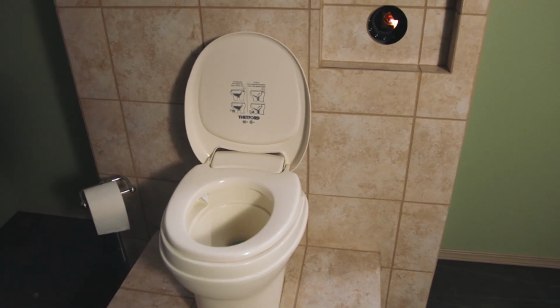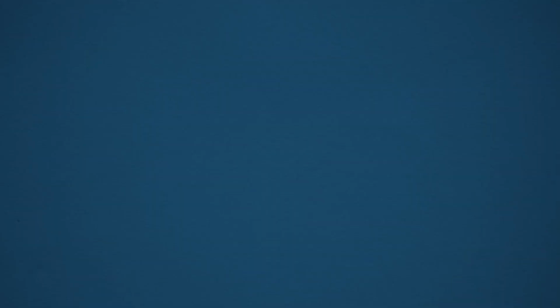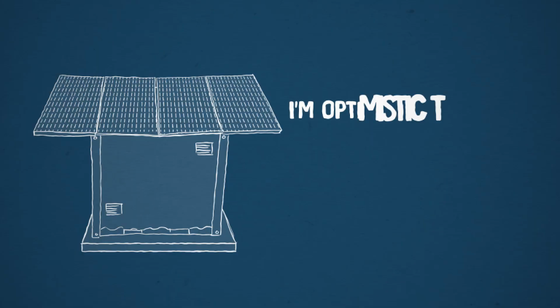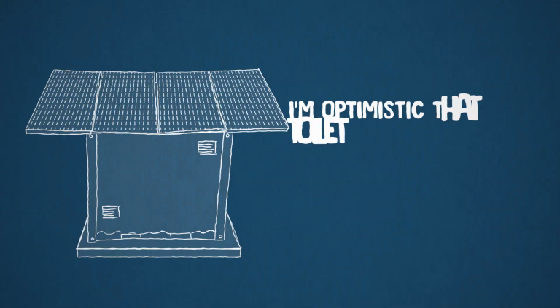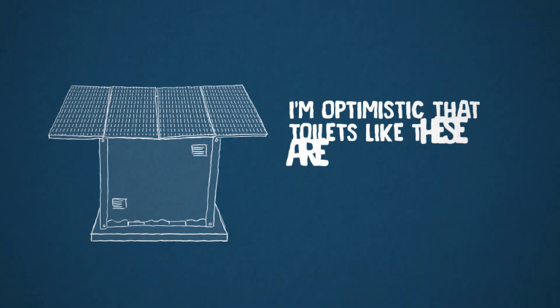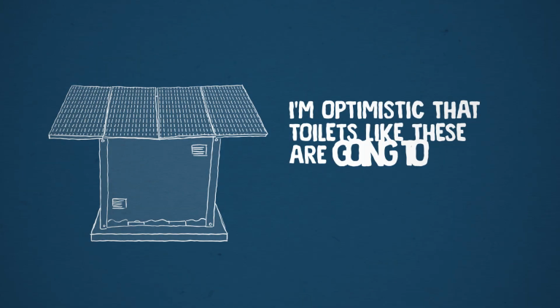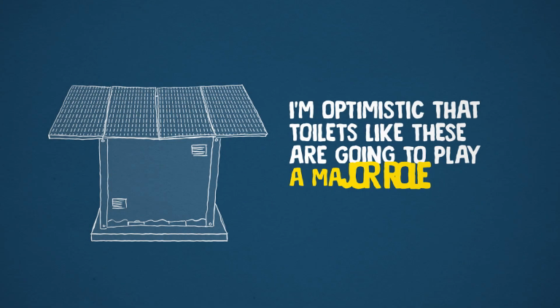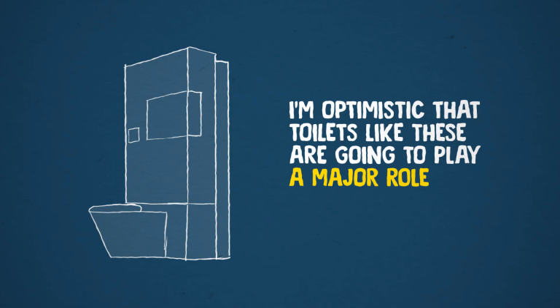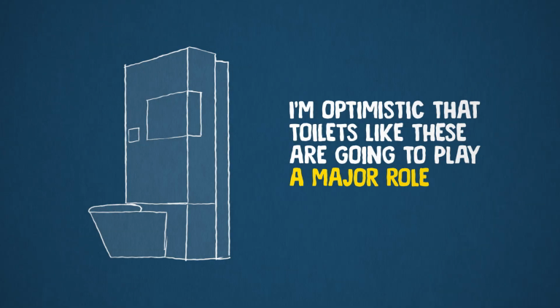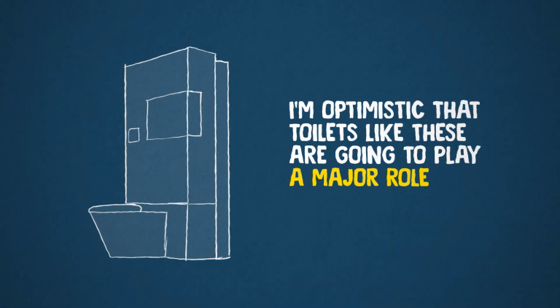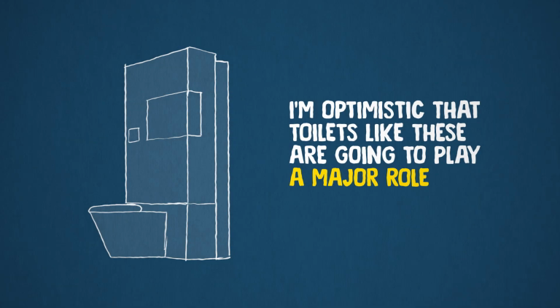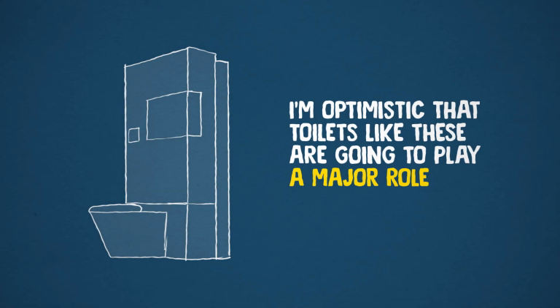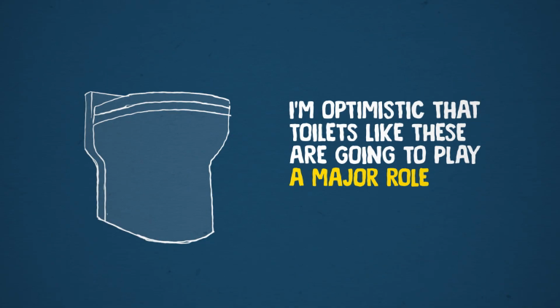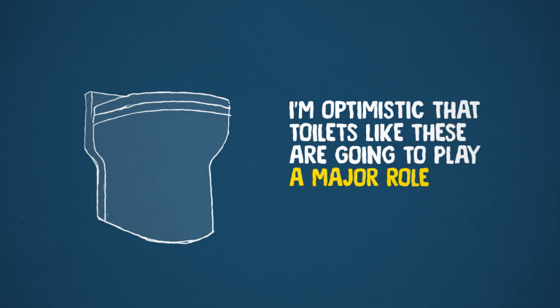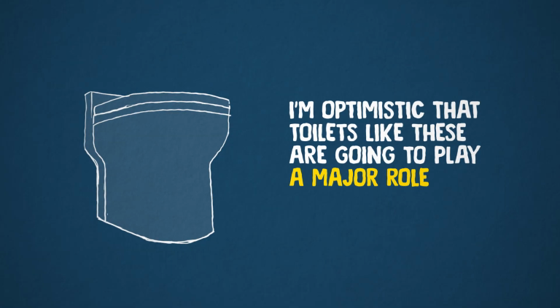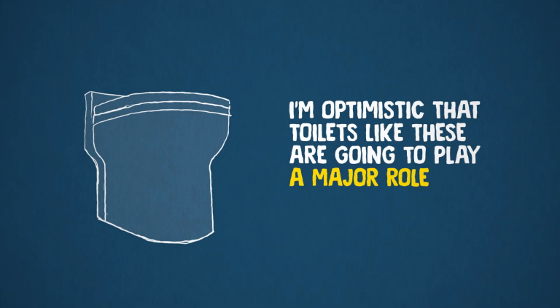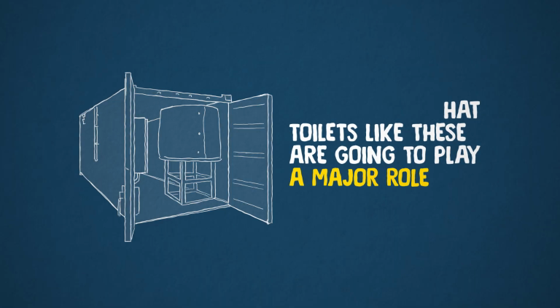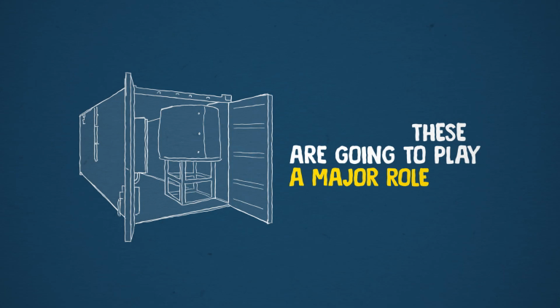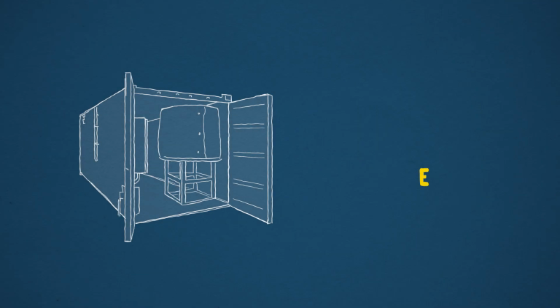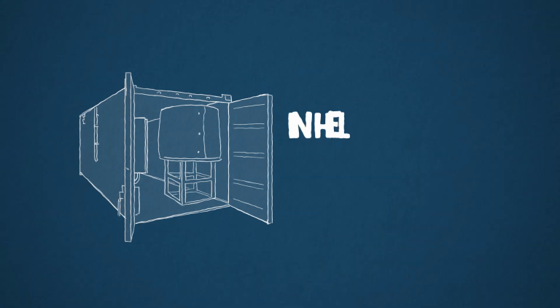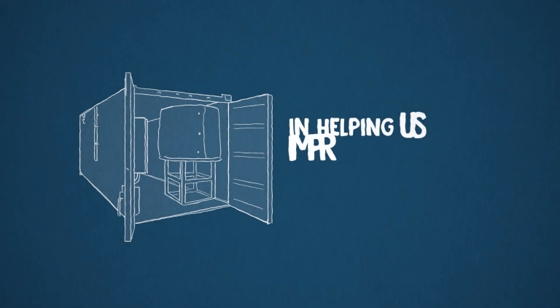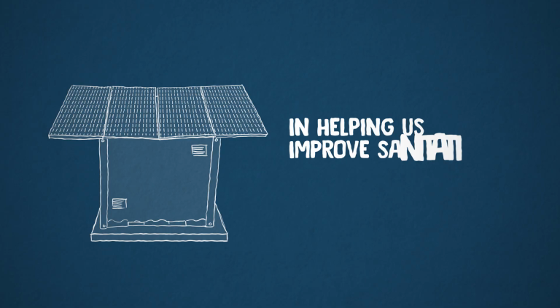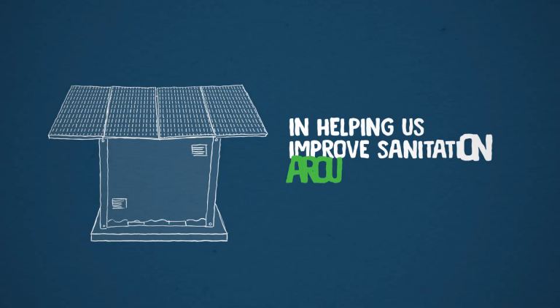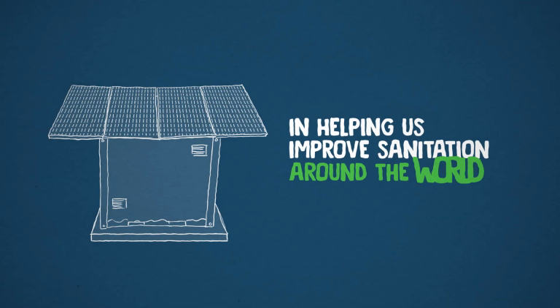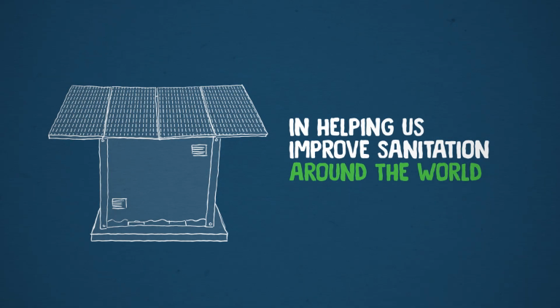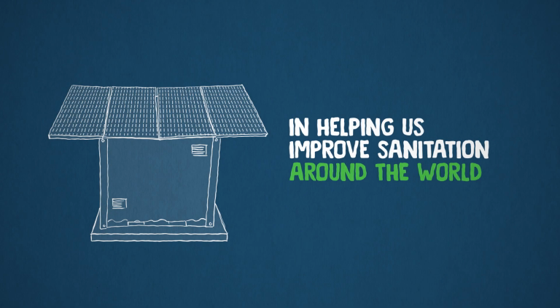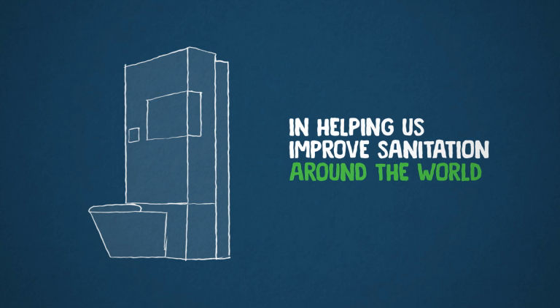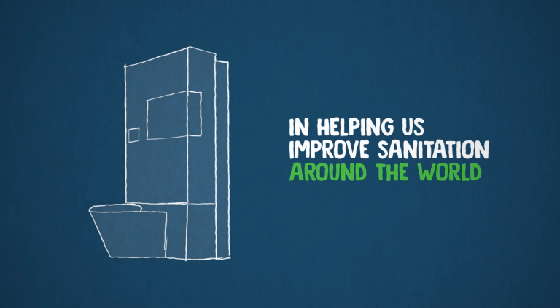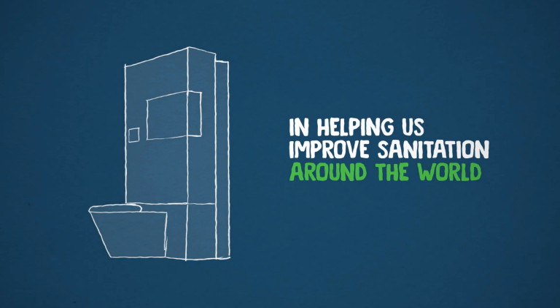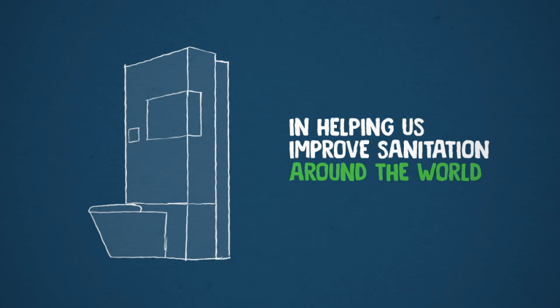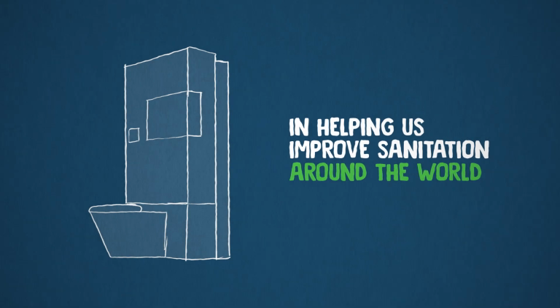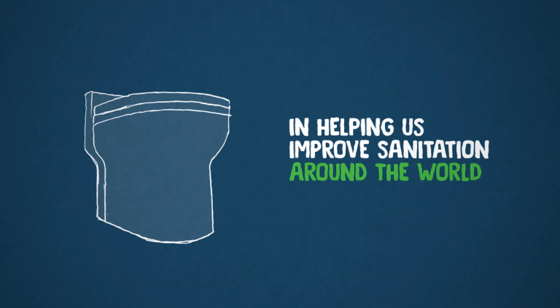I'm optimistic that toilets like these are going to play a major role in helping us improve sanitation around the world.